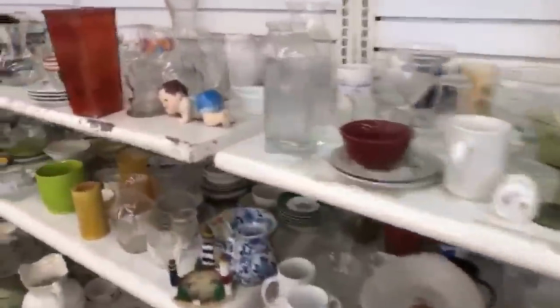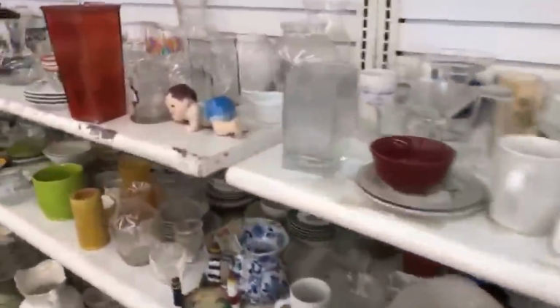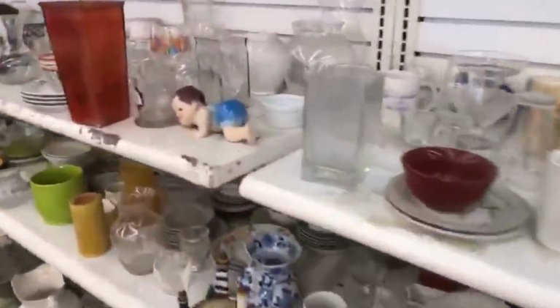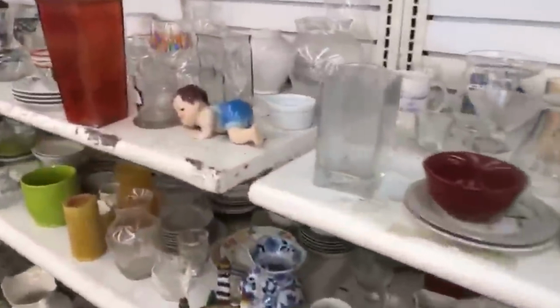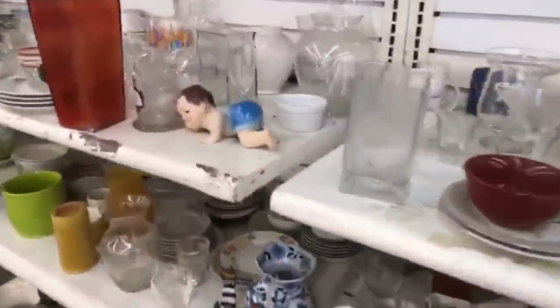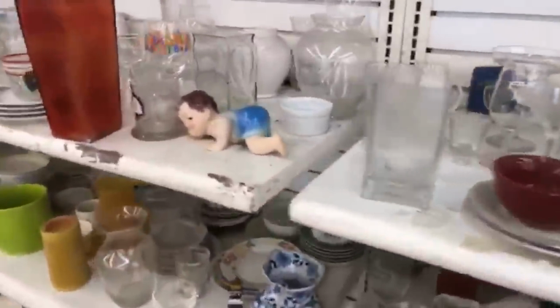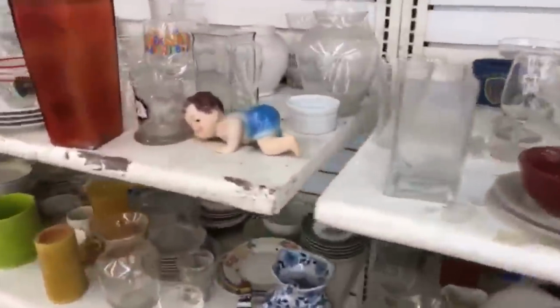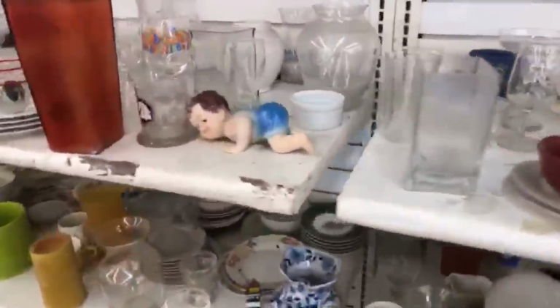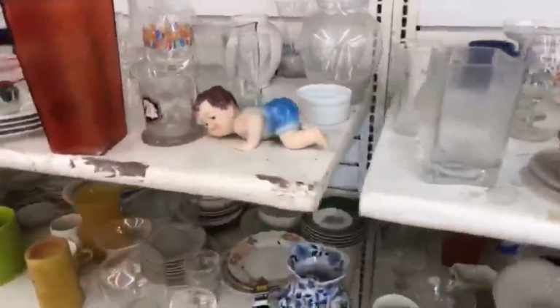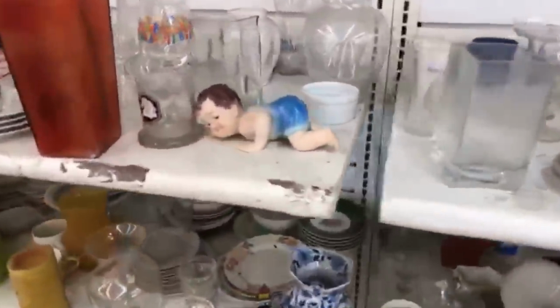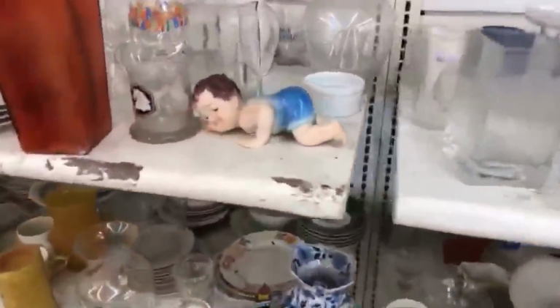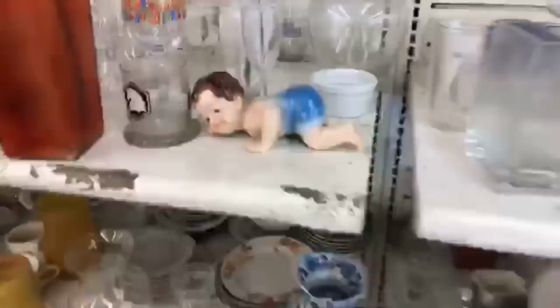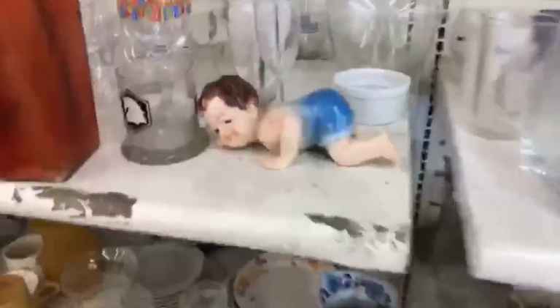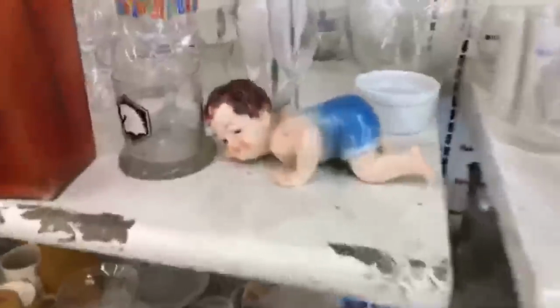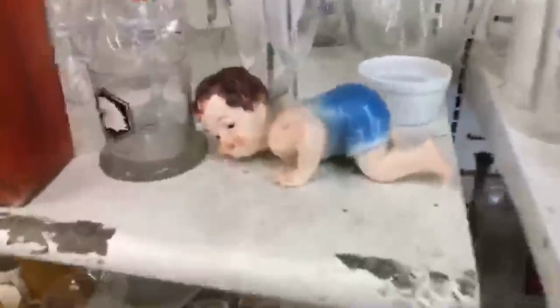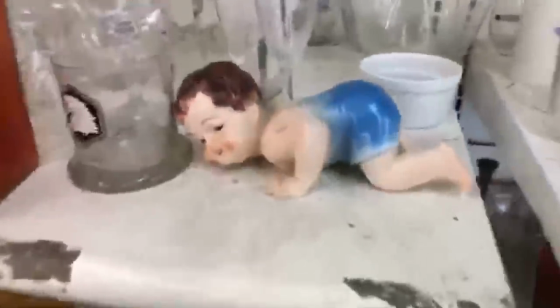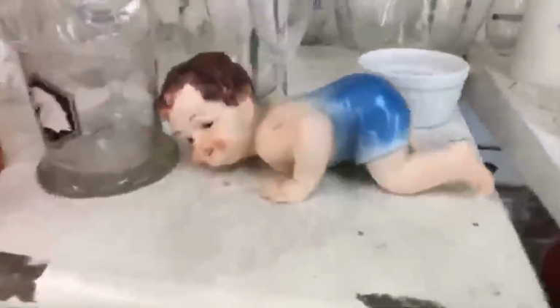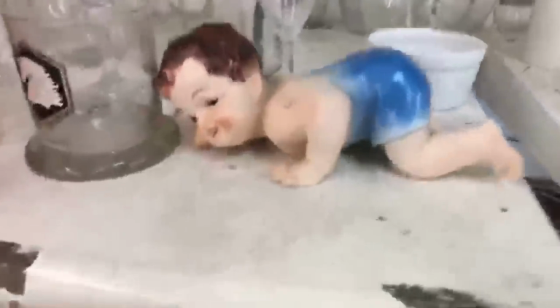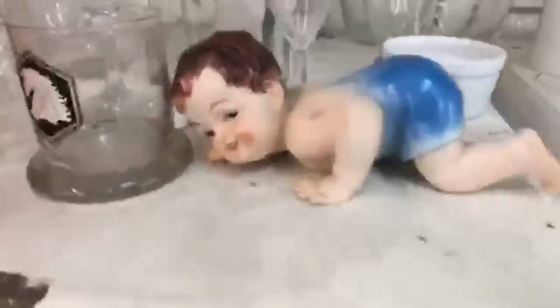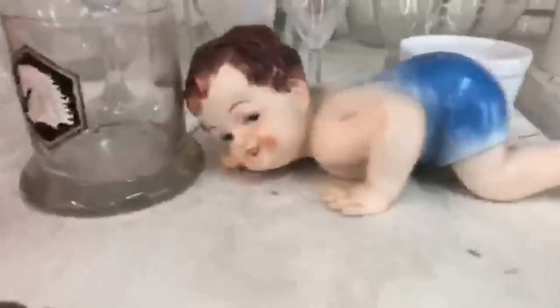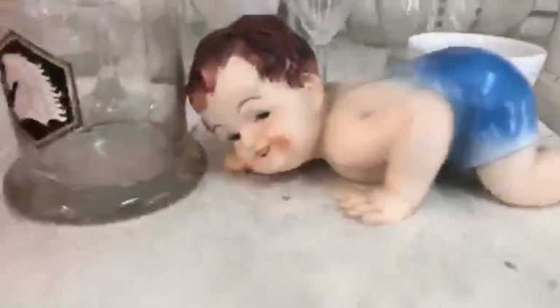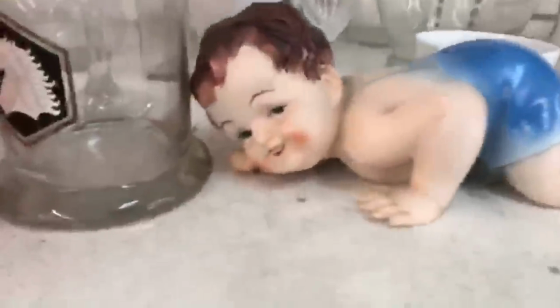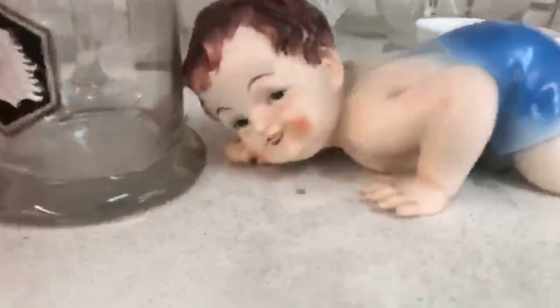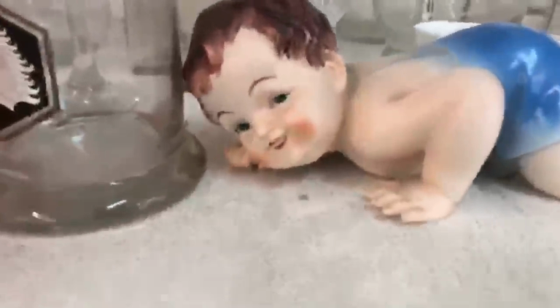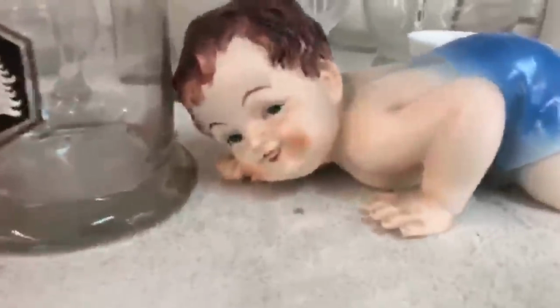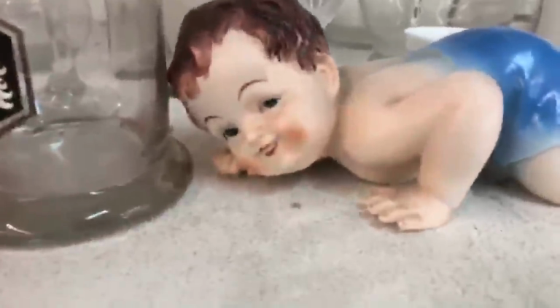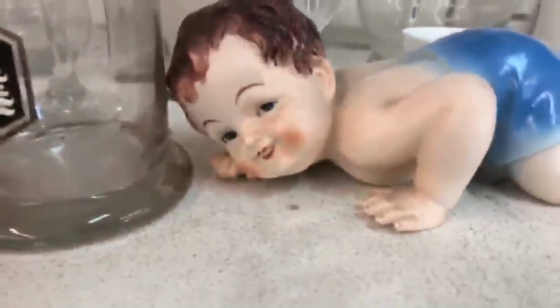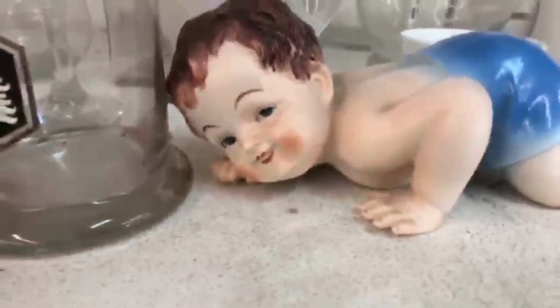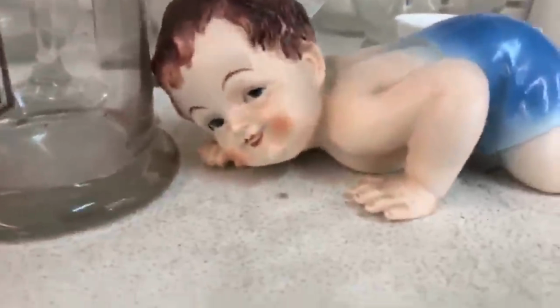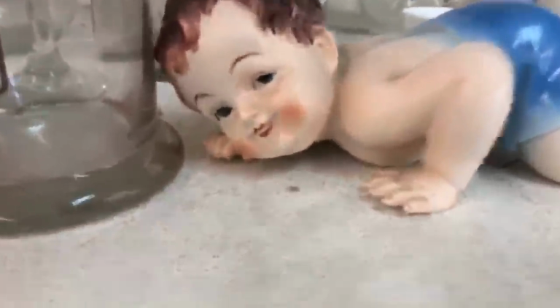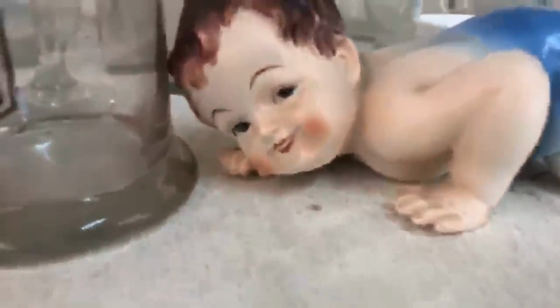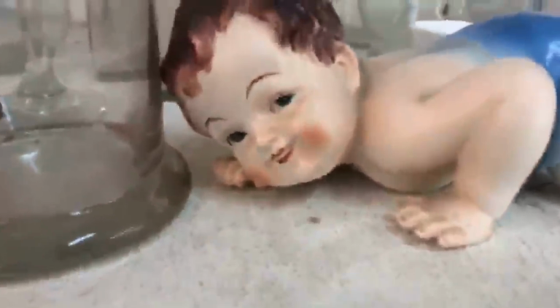Oh my god. It's Rick as a baby. Look at this. Horrifying.